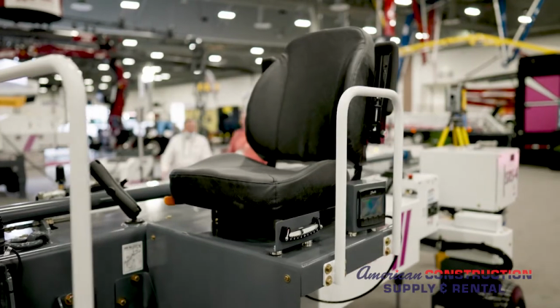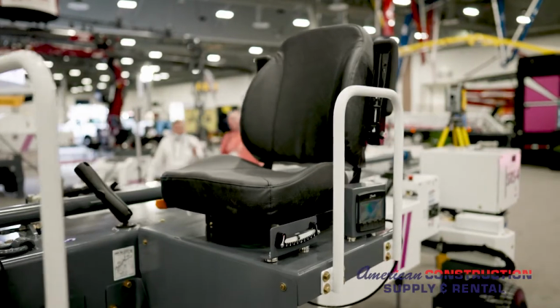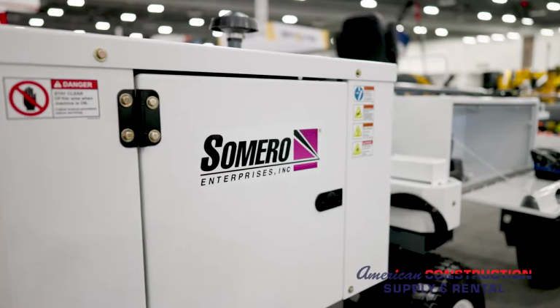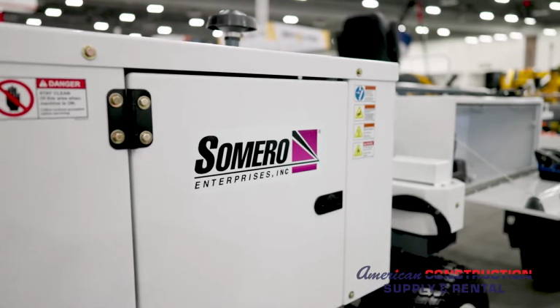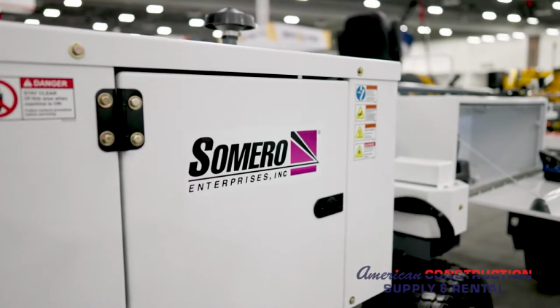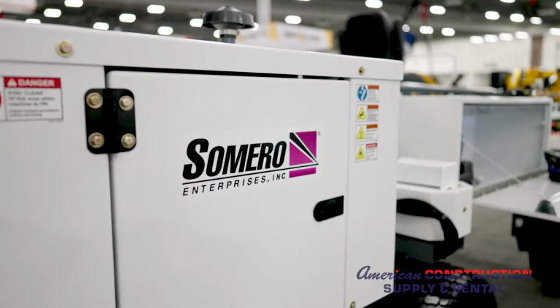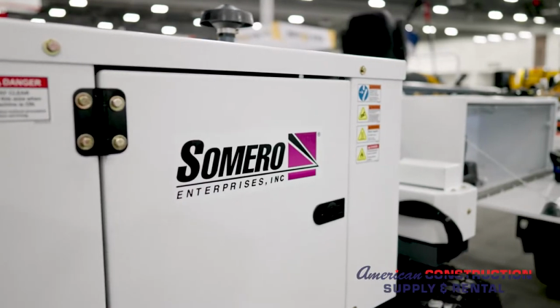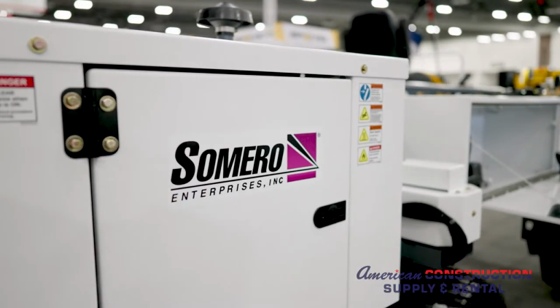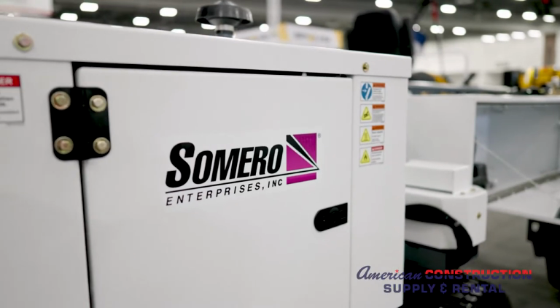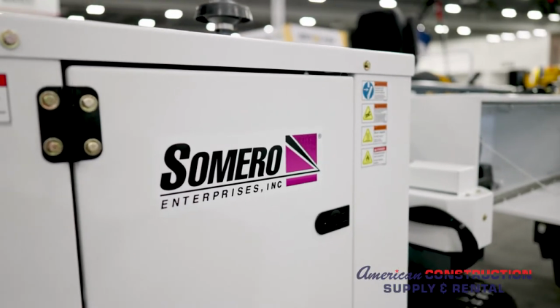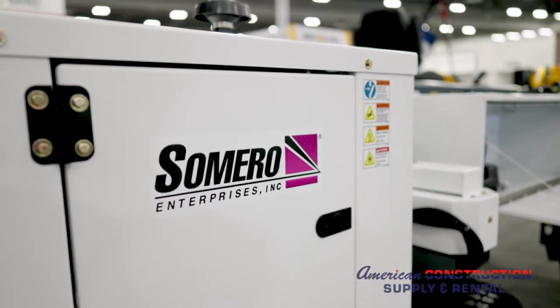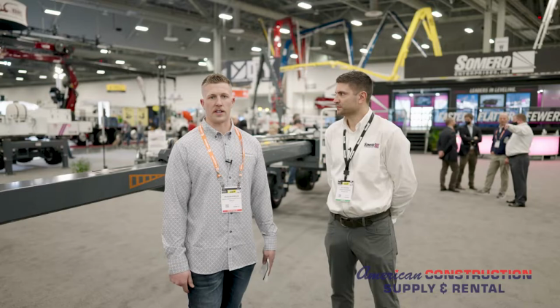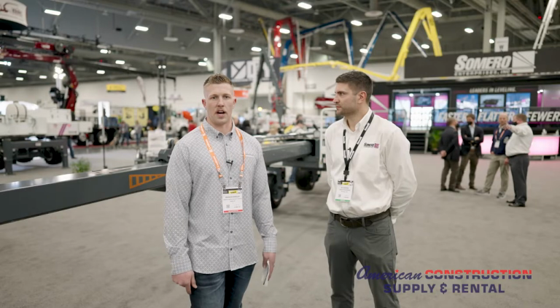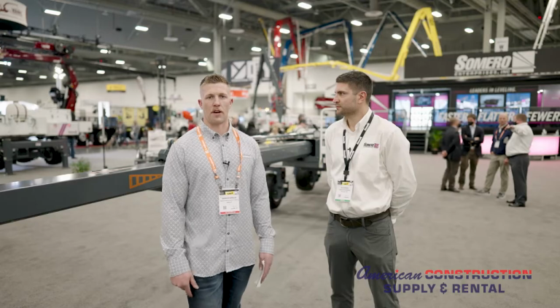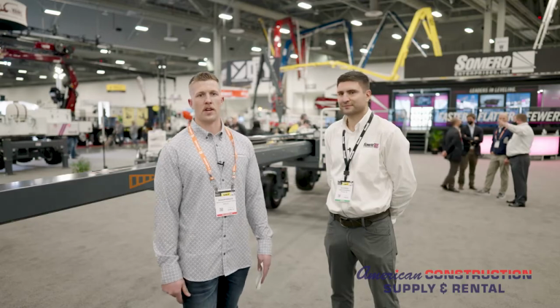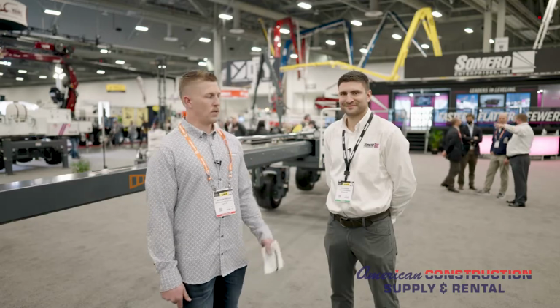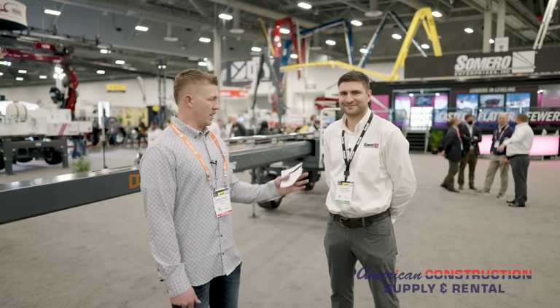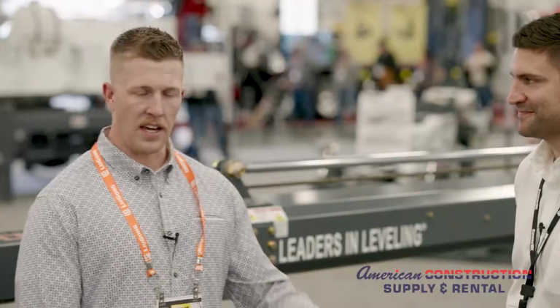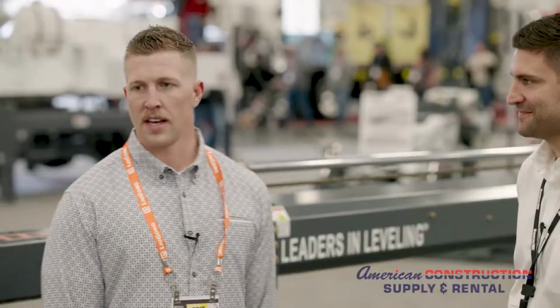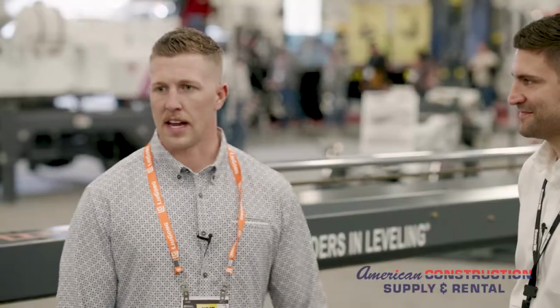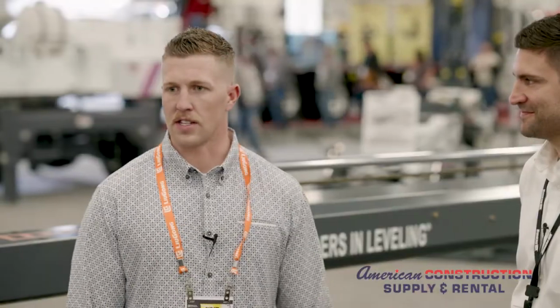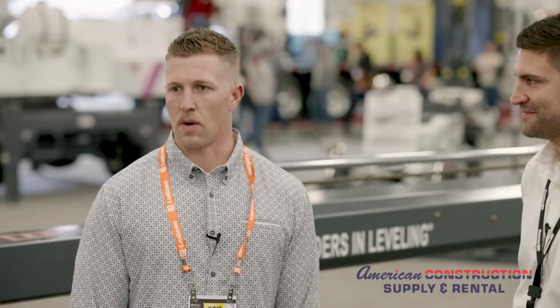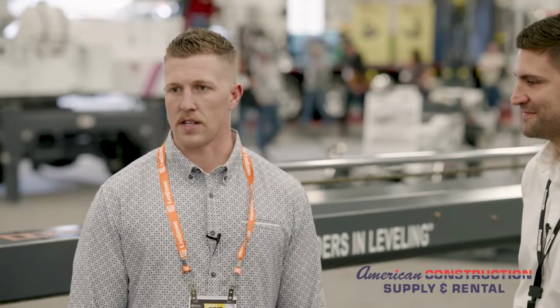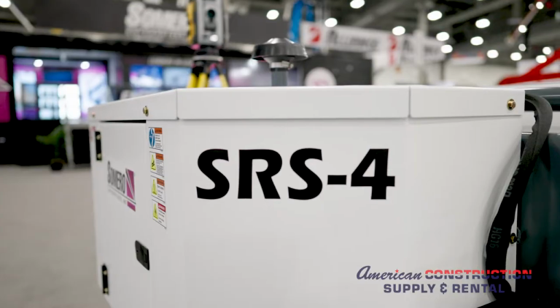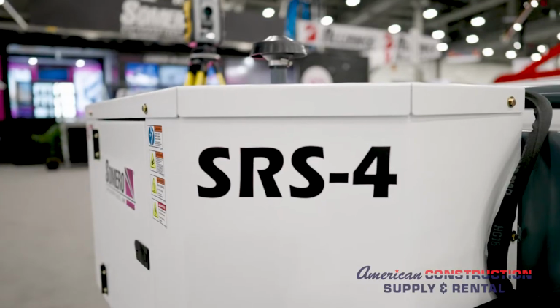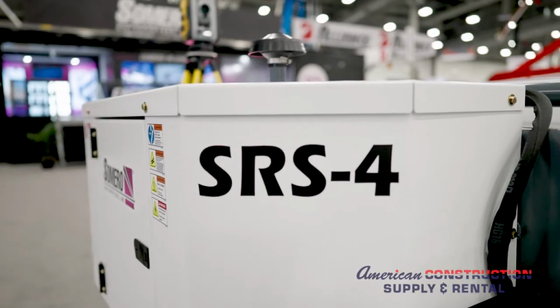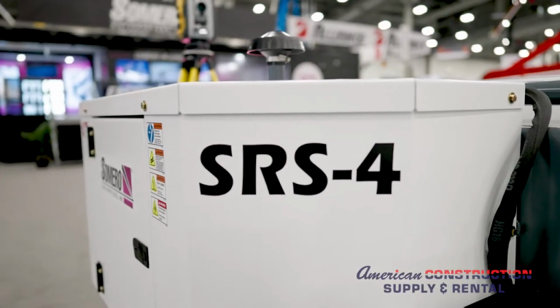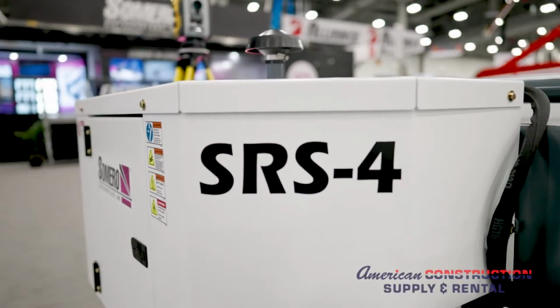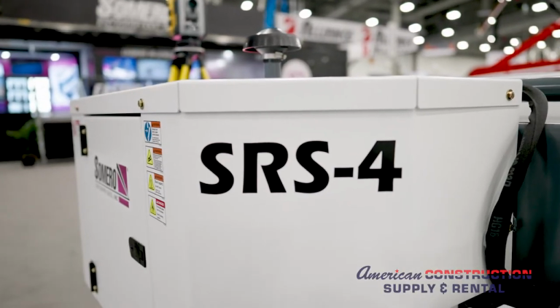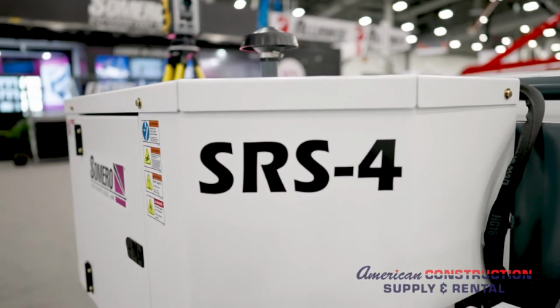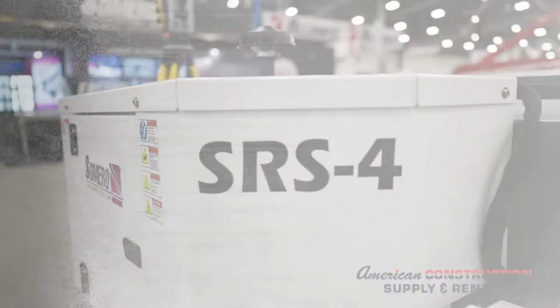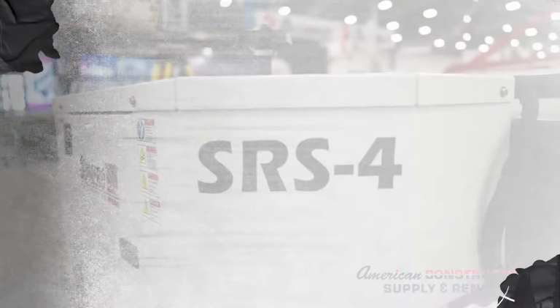Welcome to World of Concrete 2022. We're here at Samro with Guy and he's going to walk us through the SRS4 laser screed.